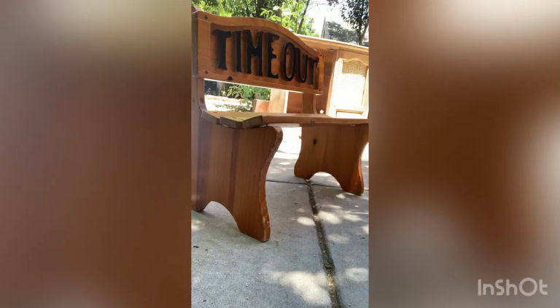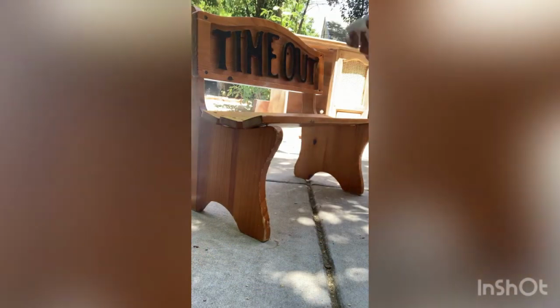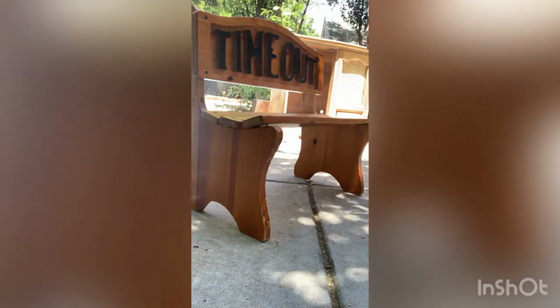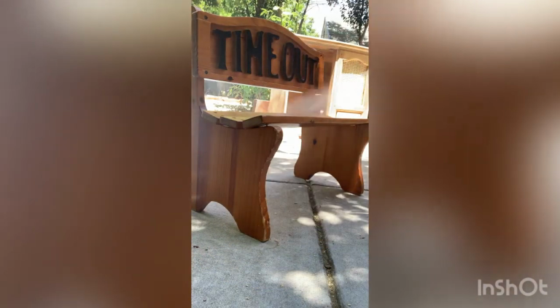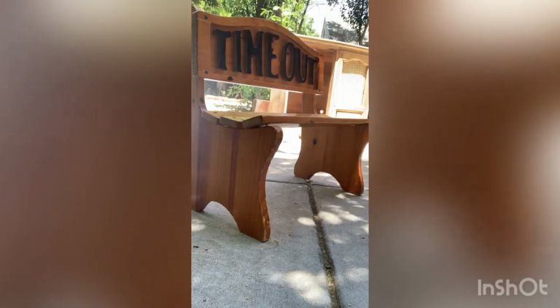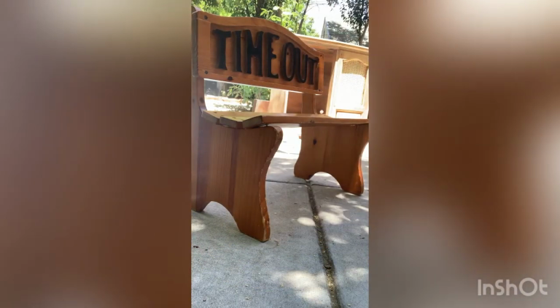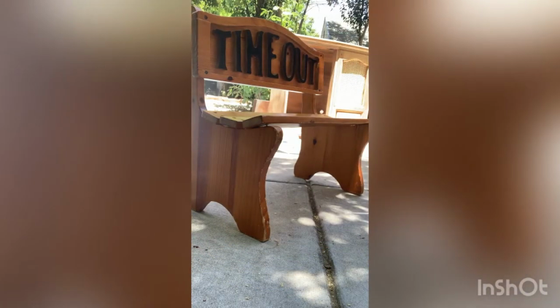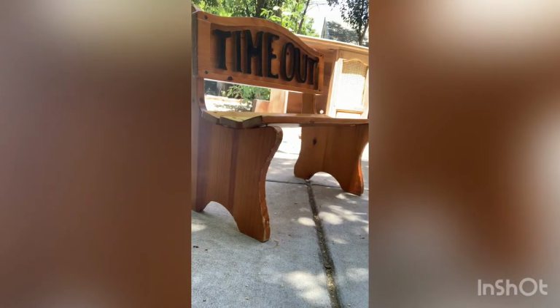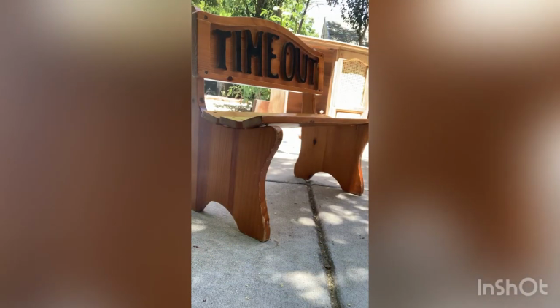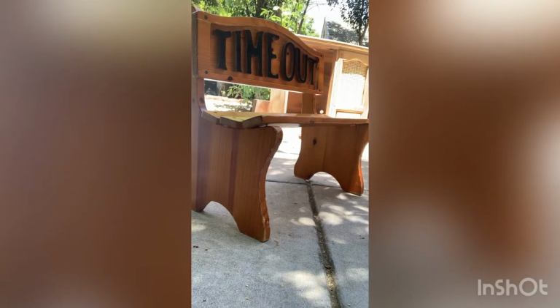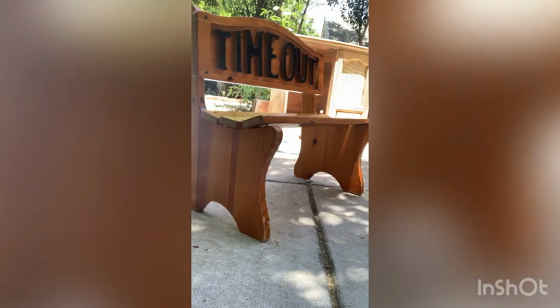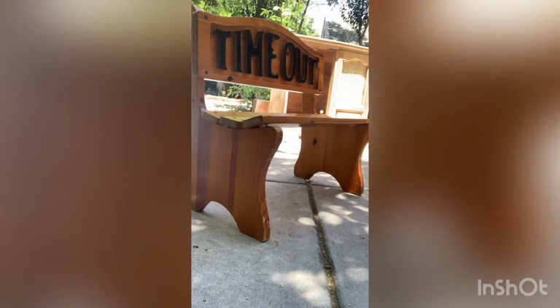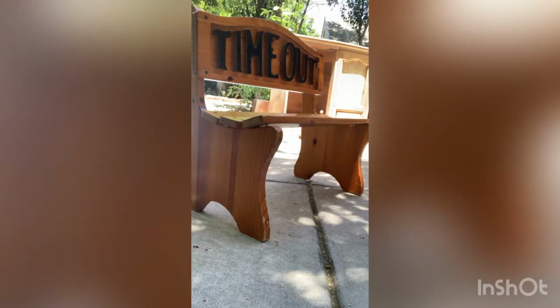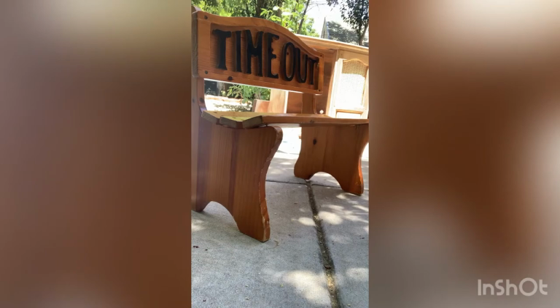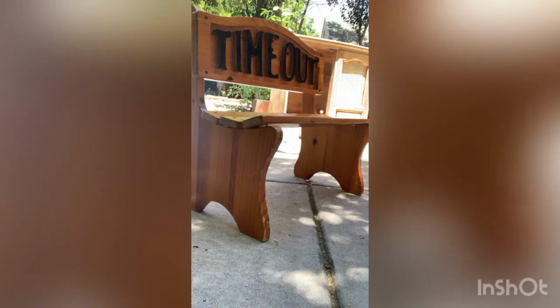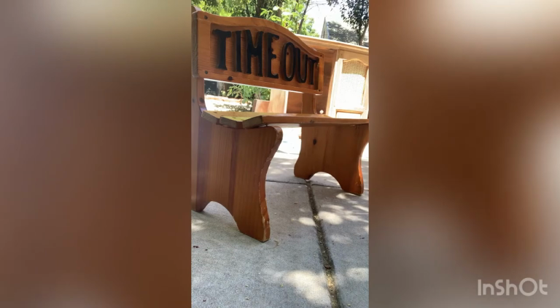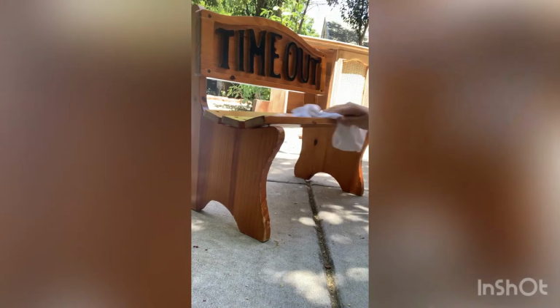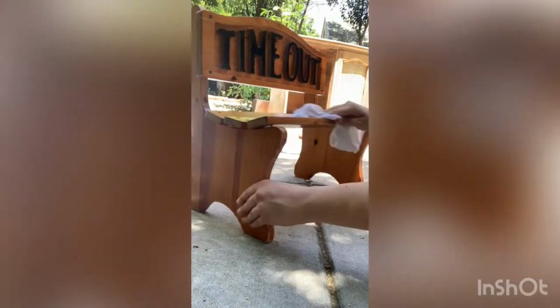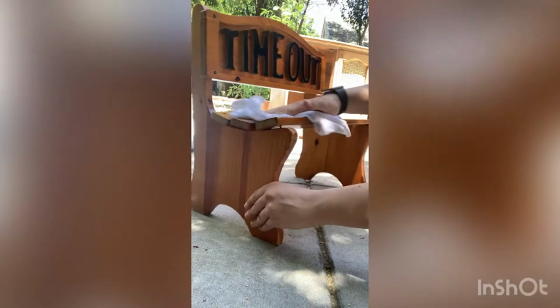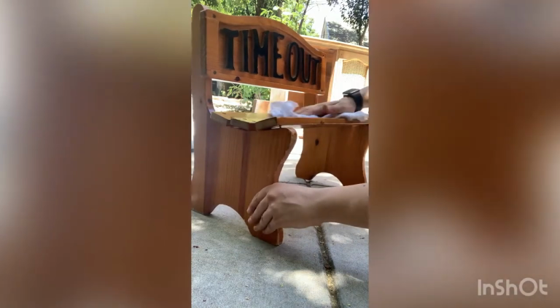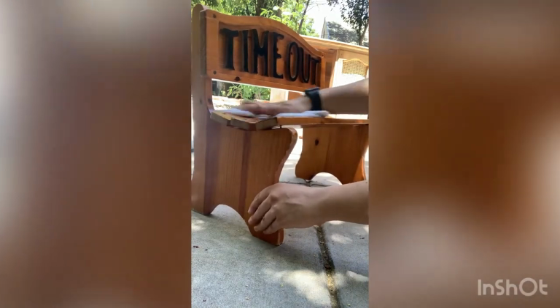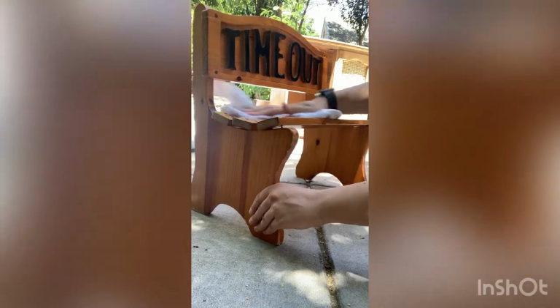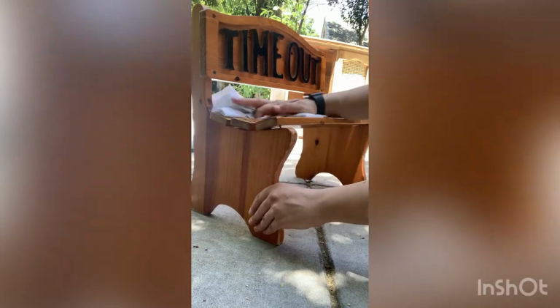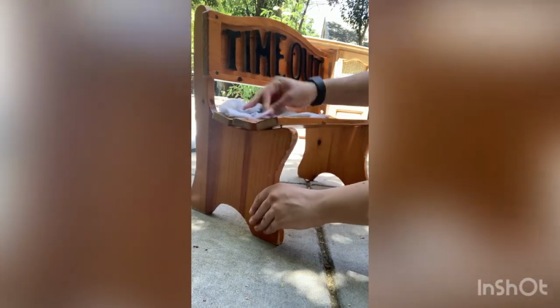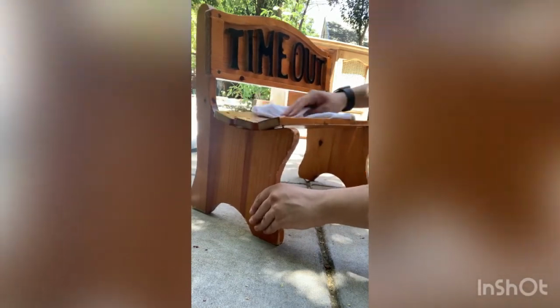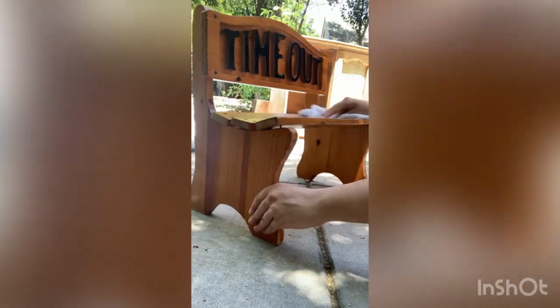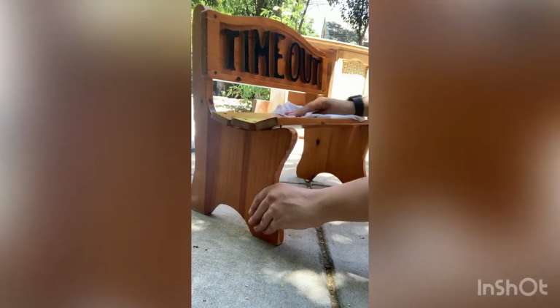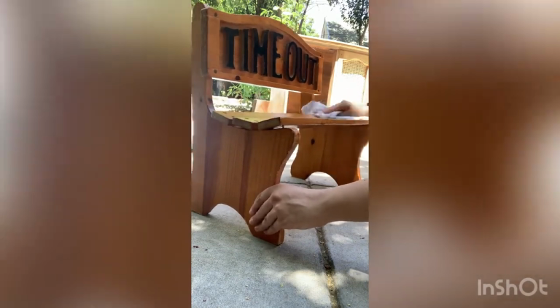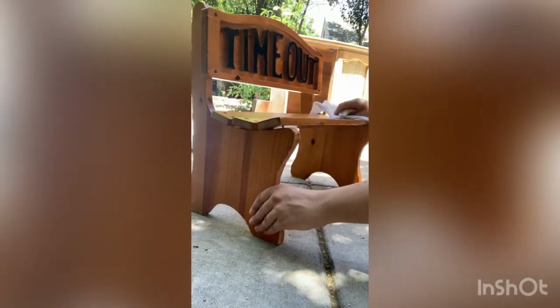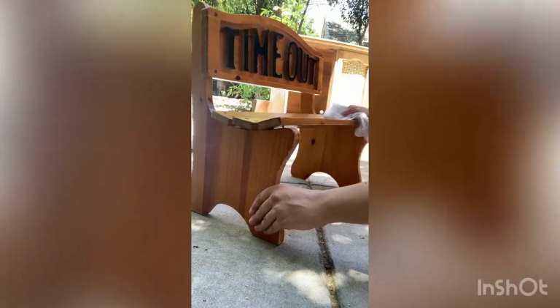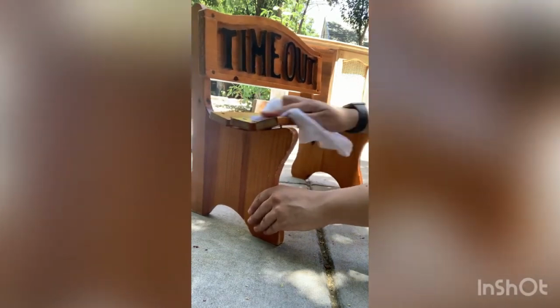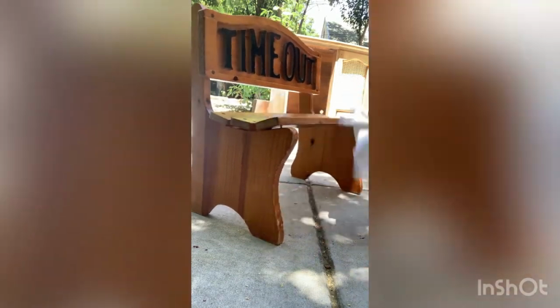First I'm going to start out with this crud cutter just to cut out all the oil and dirt and really give this piece a good scrub down.